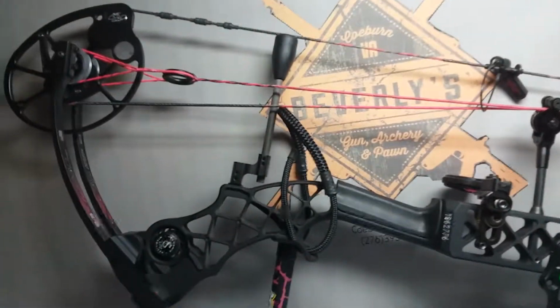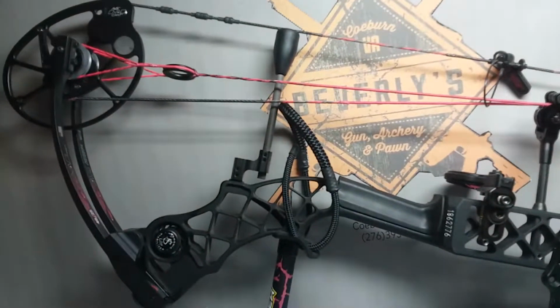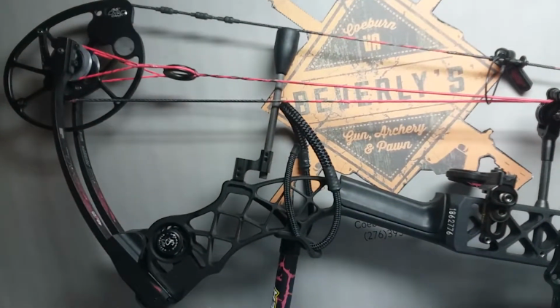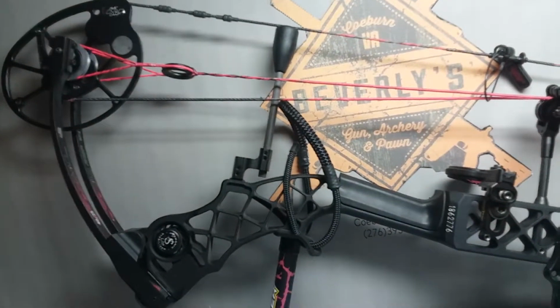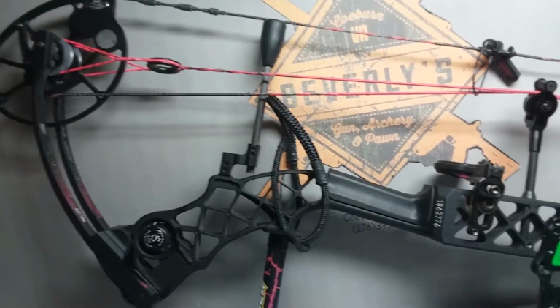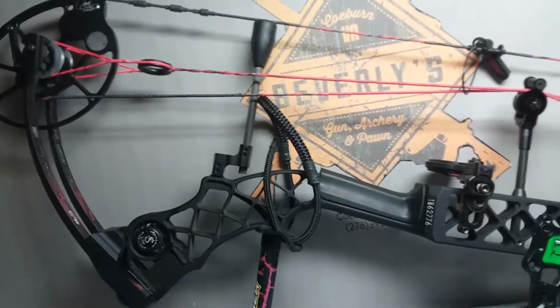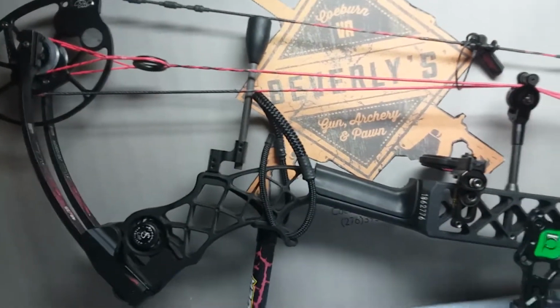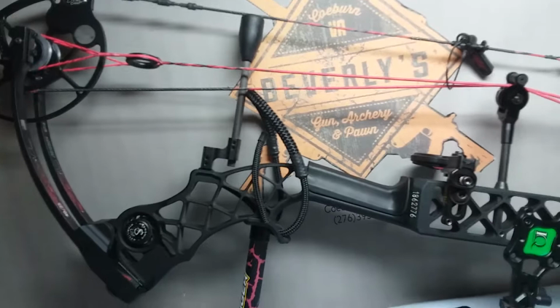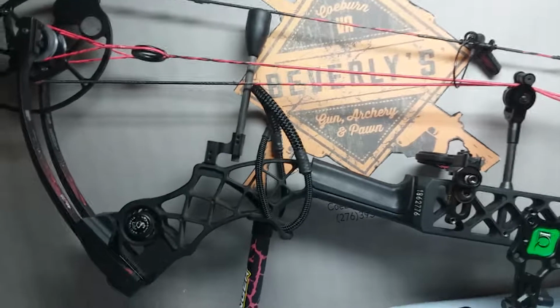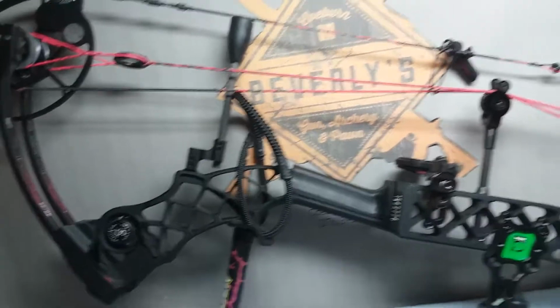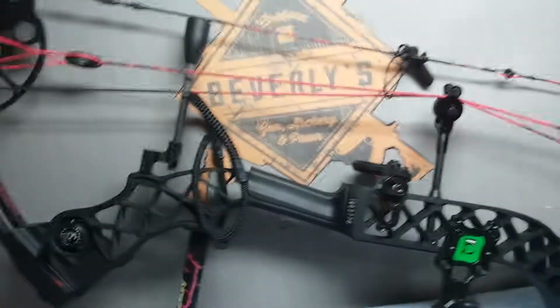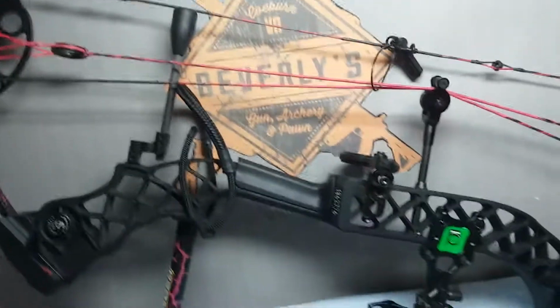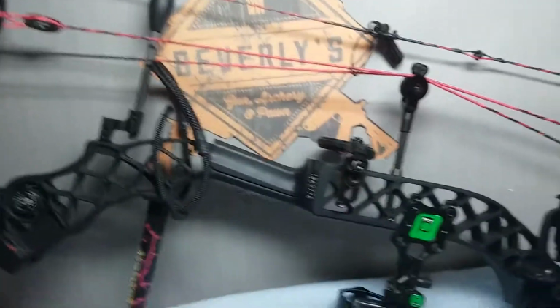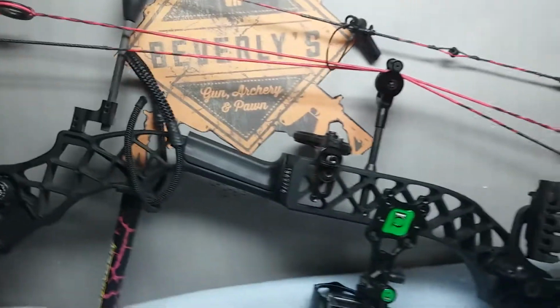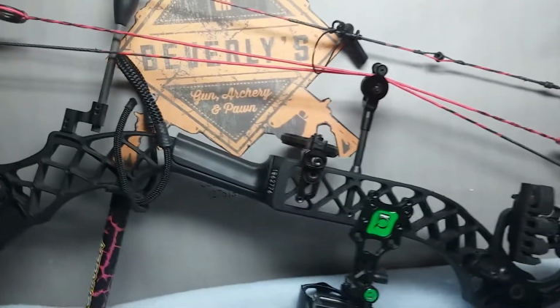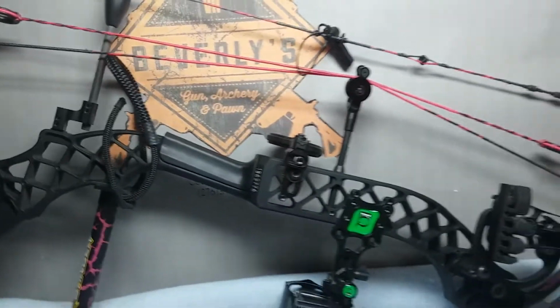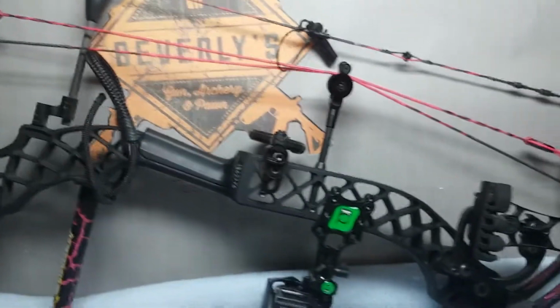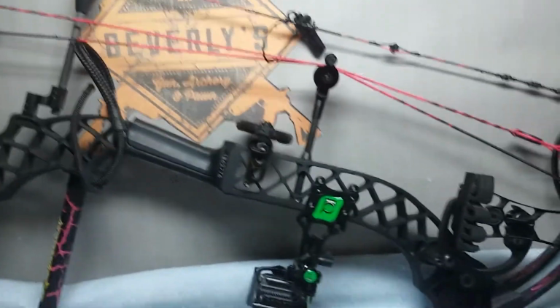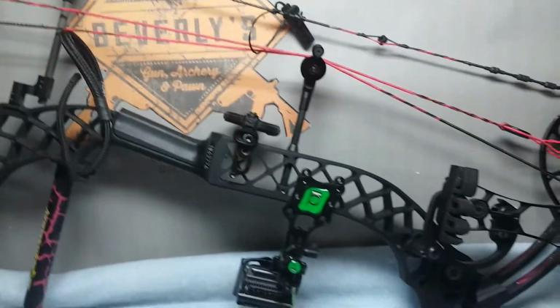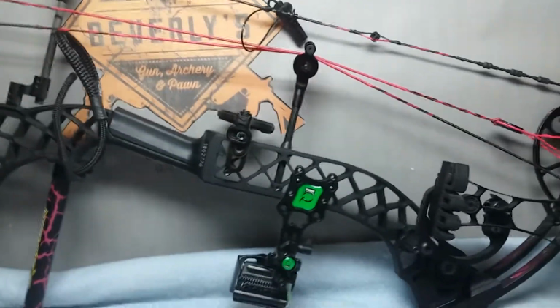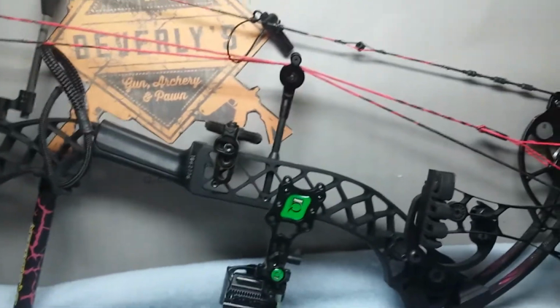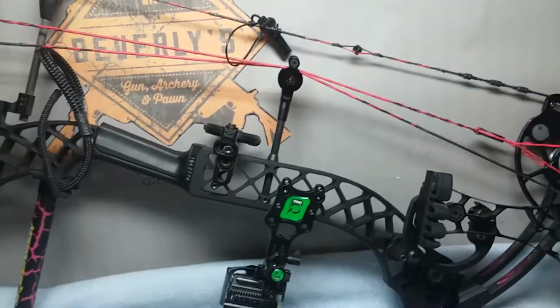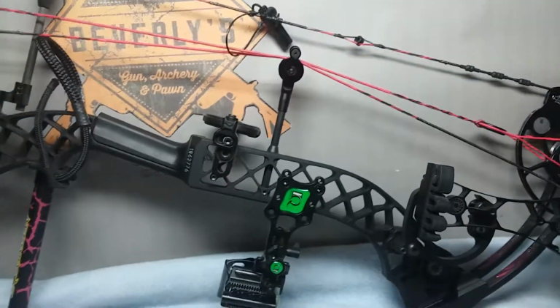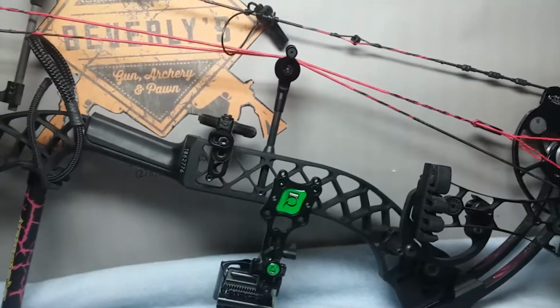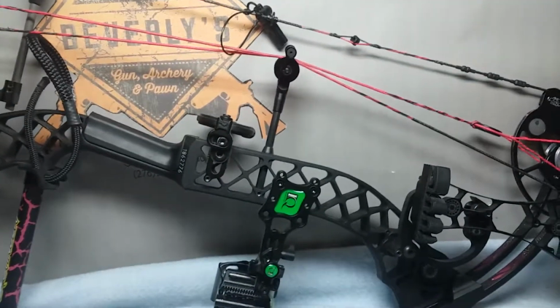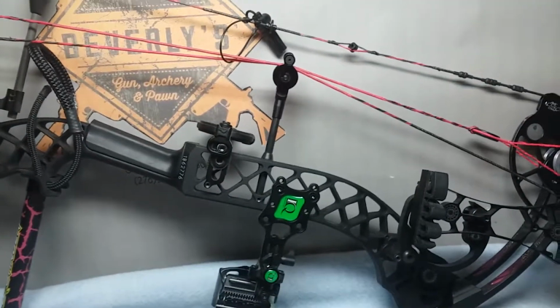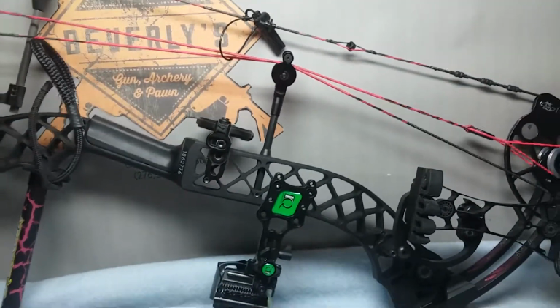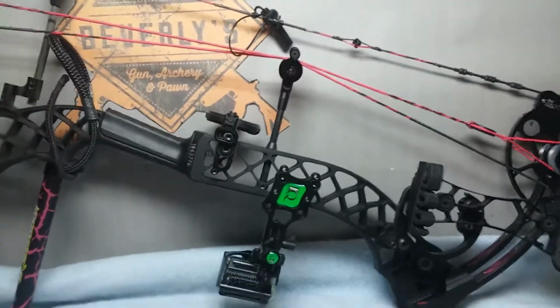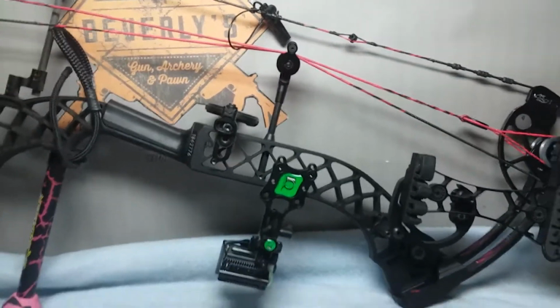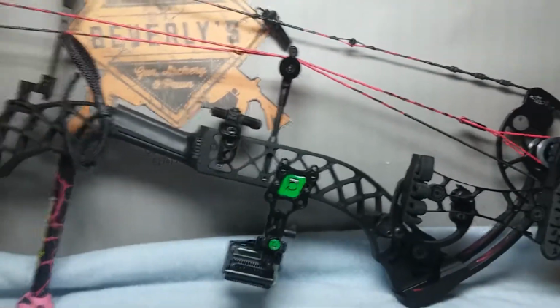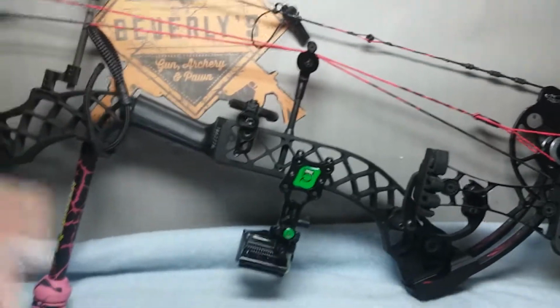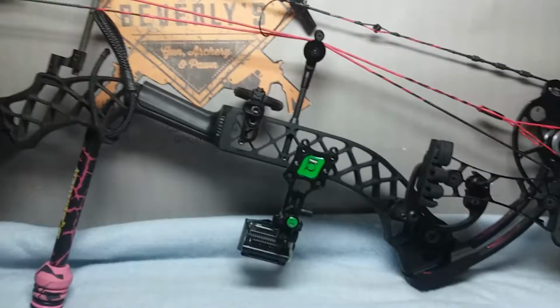And it is a used bow. If you're interested in it, just shoot us a message and we'll get back to you as soon as we can. Thank you.